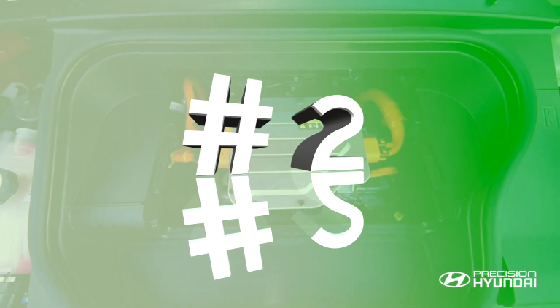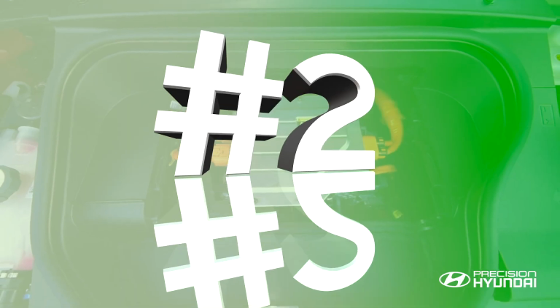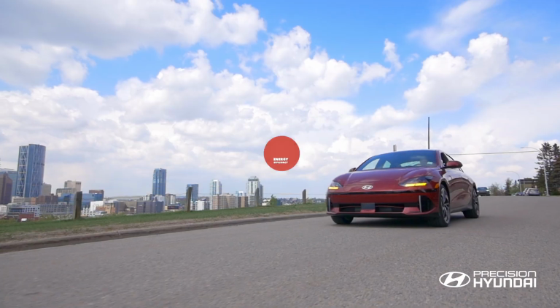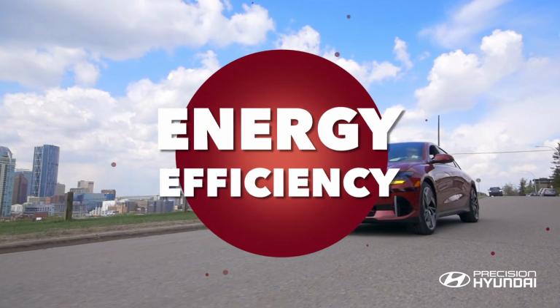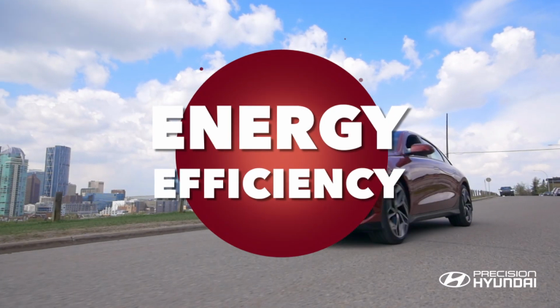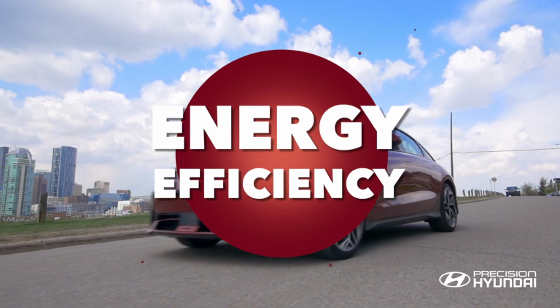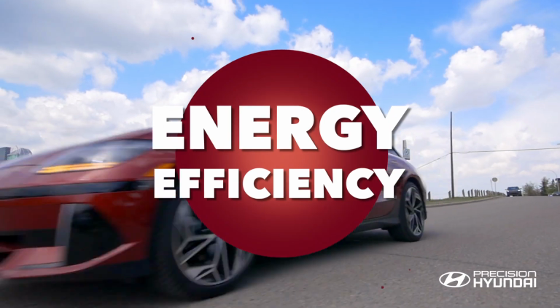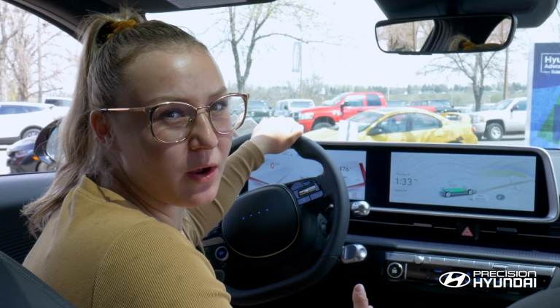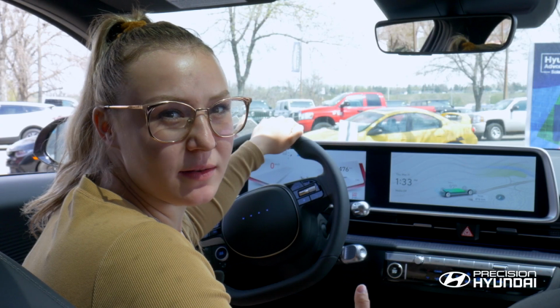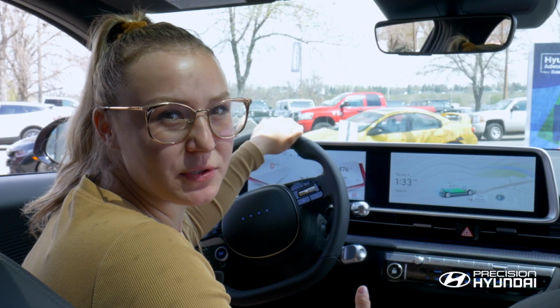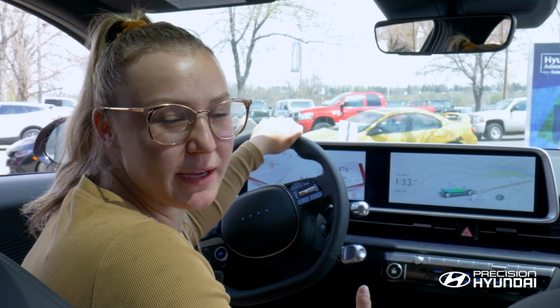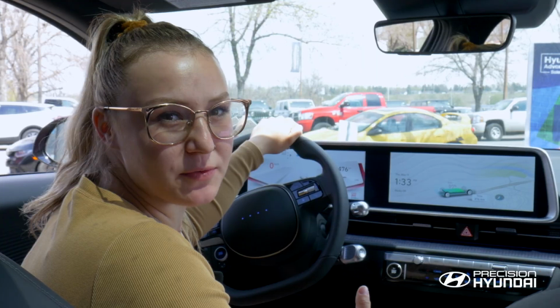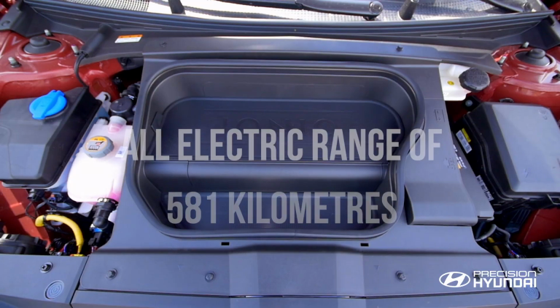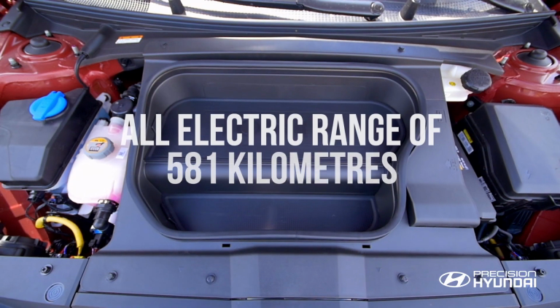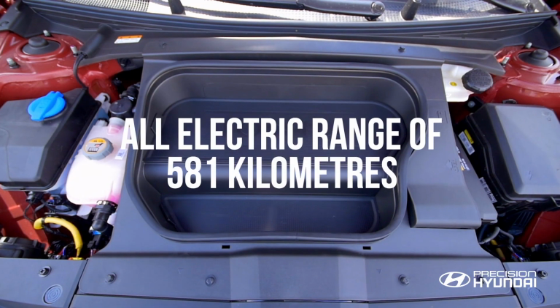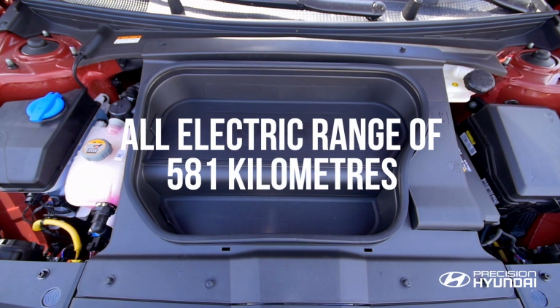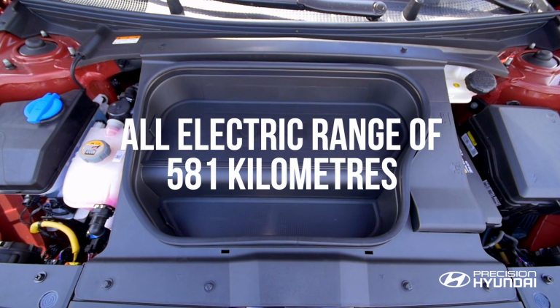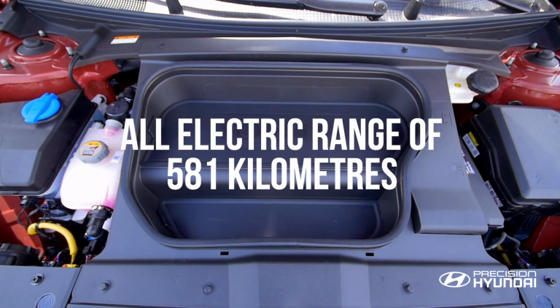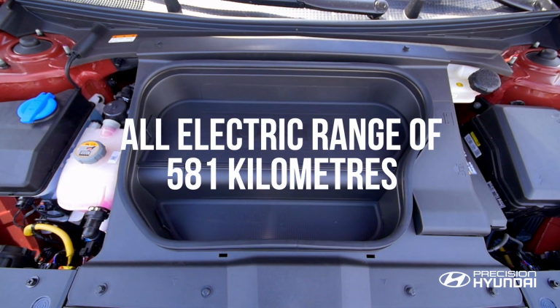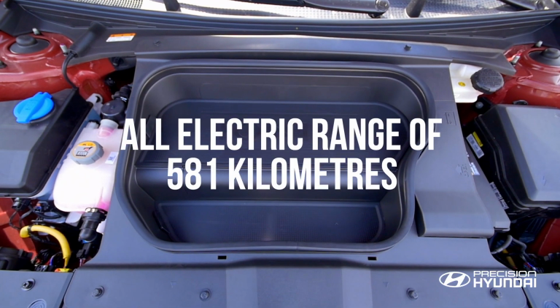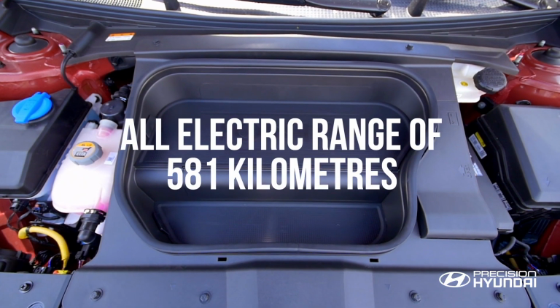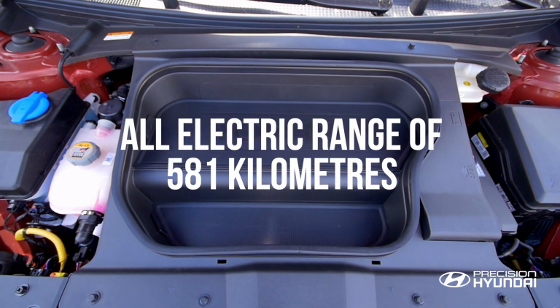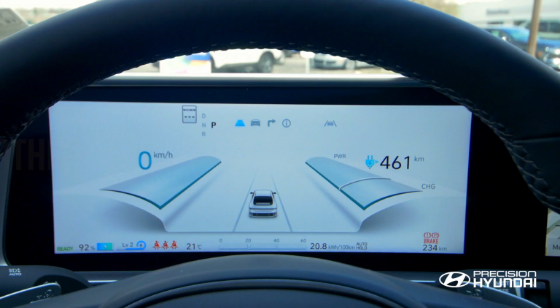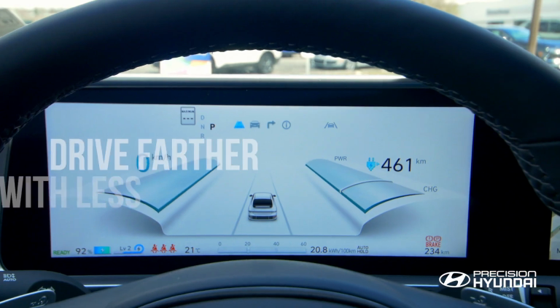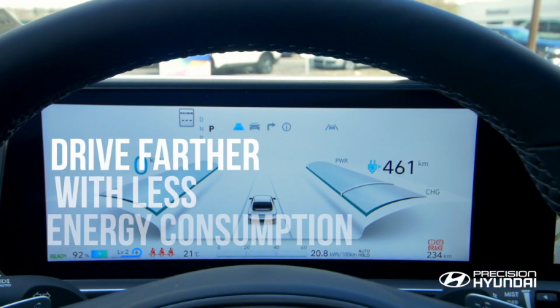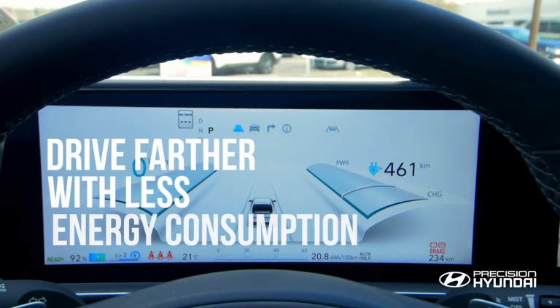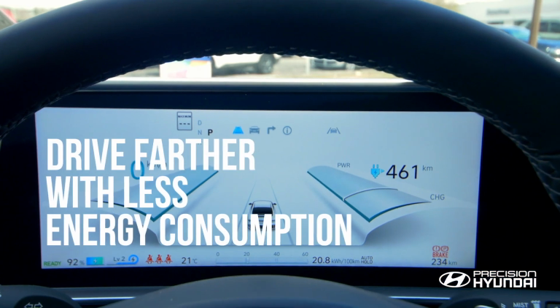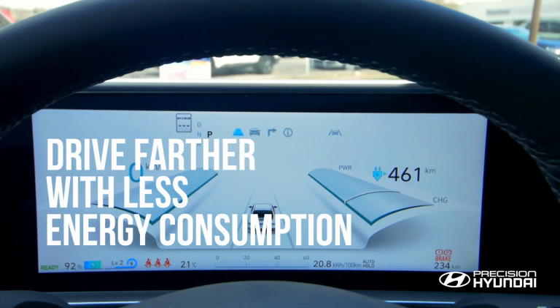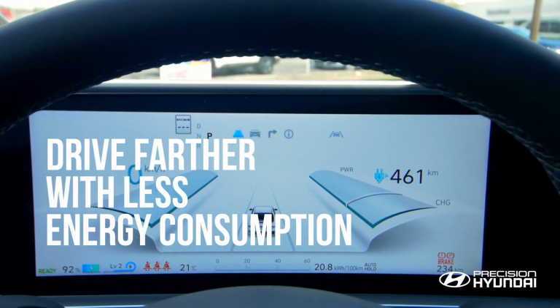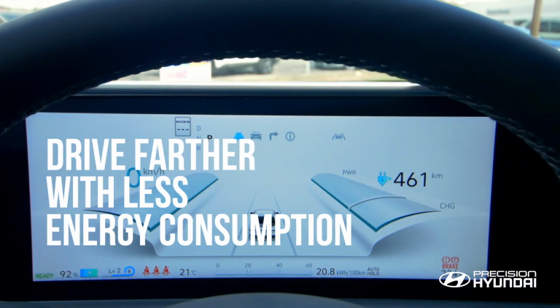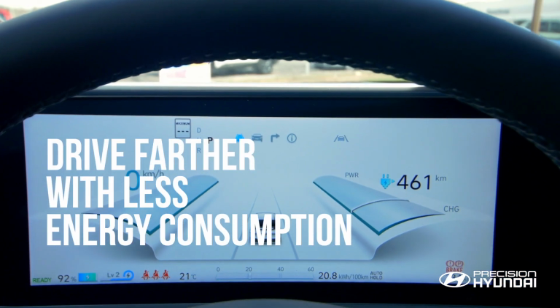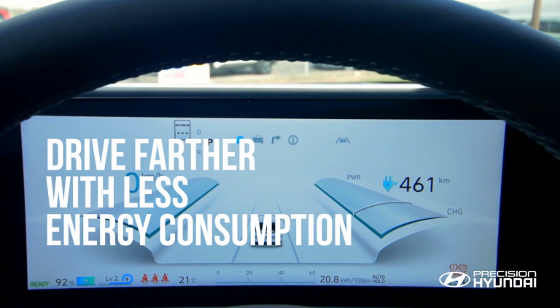Number 2: Energy Efficiency. With an all-electric range of up to 581 kilometers, ensures that you can drive farther with less energy consumption.